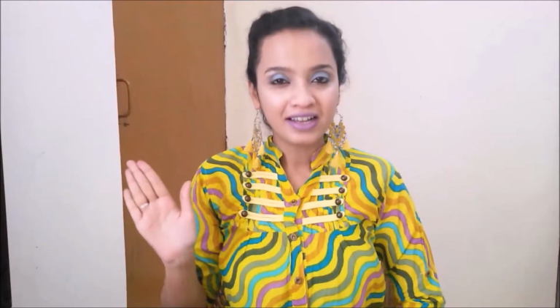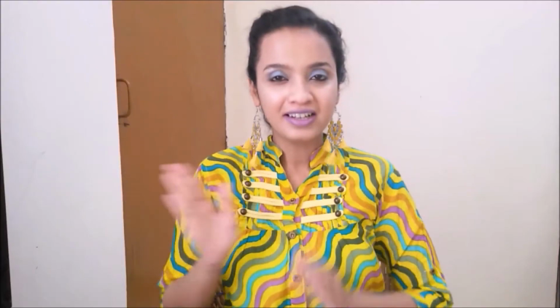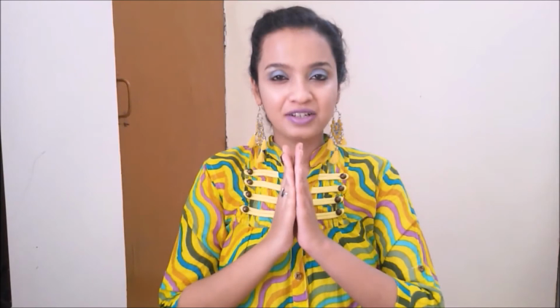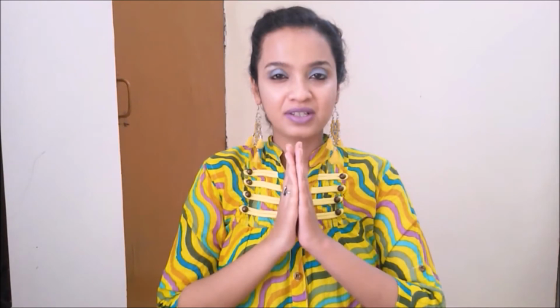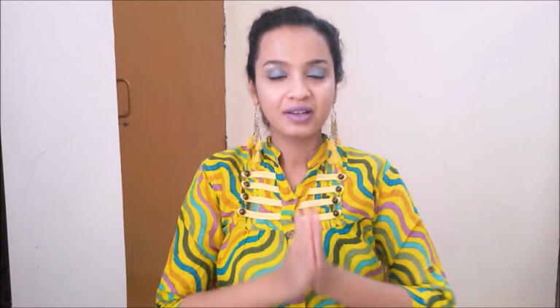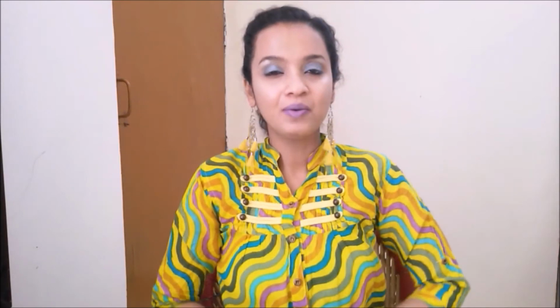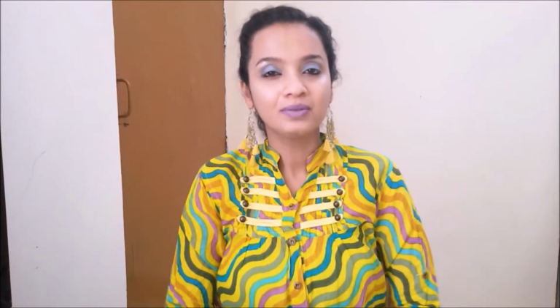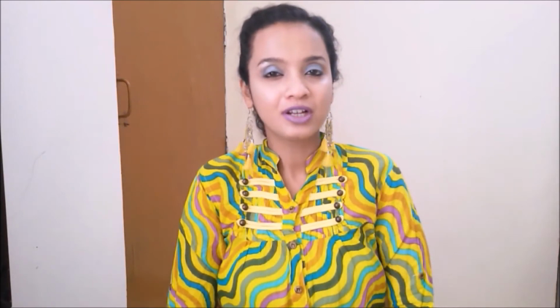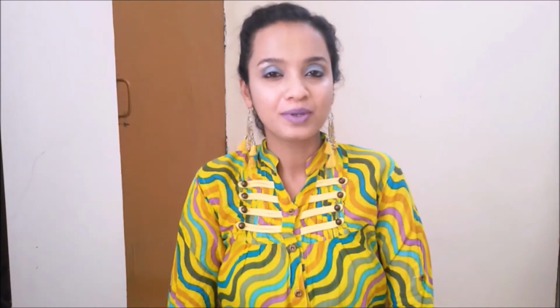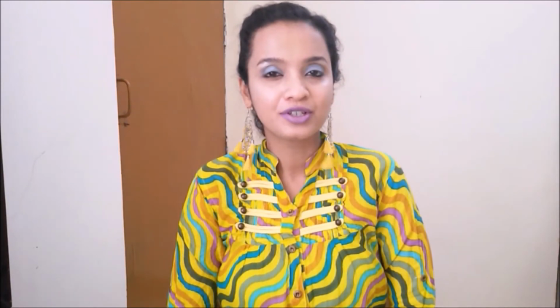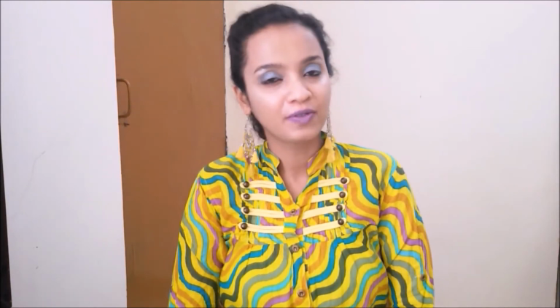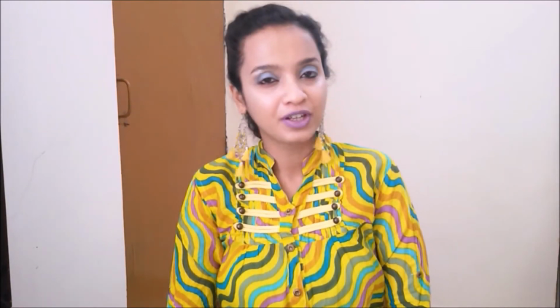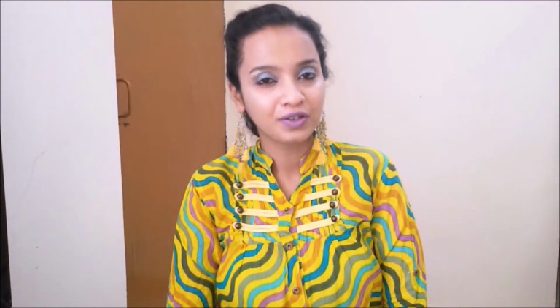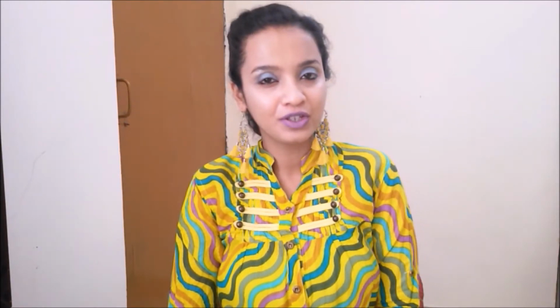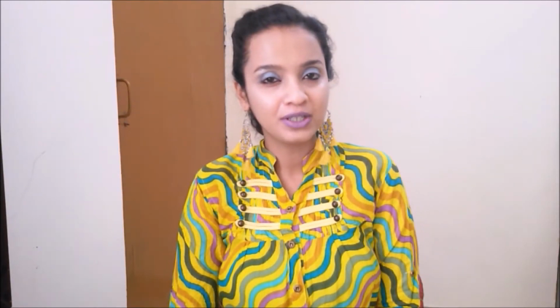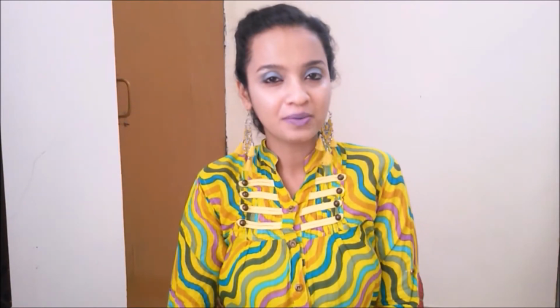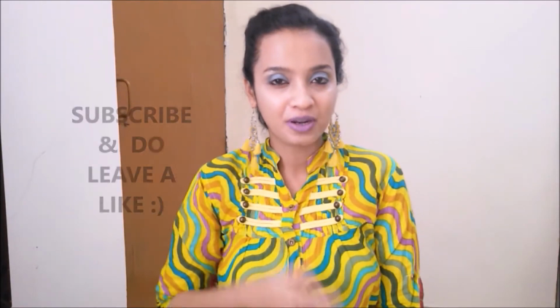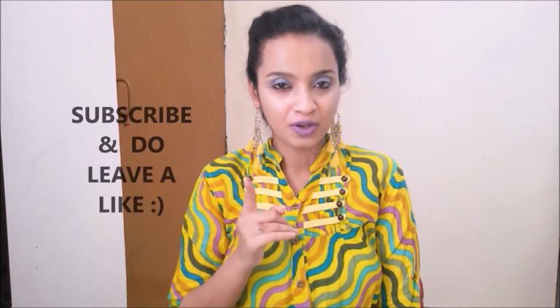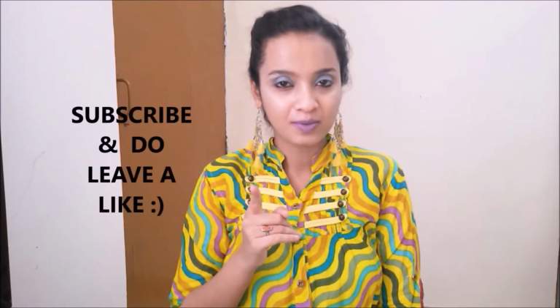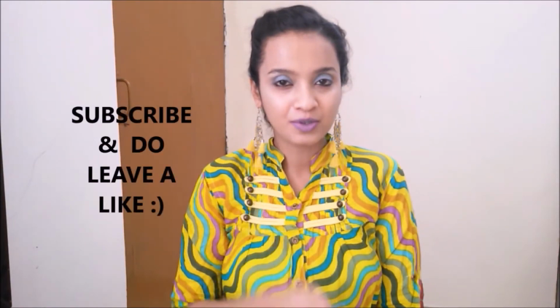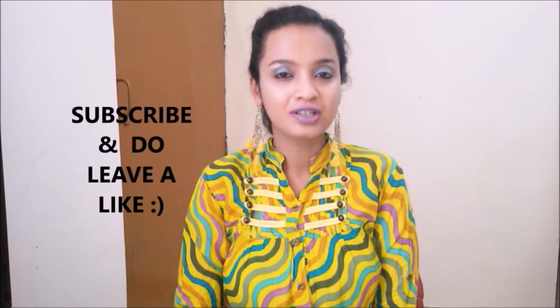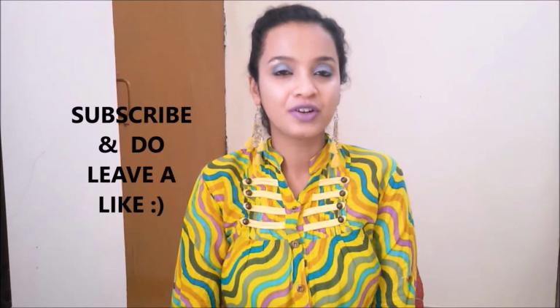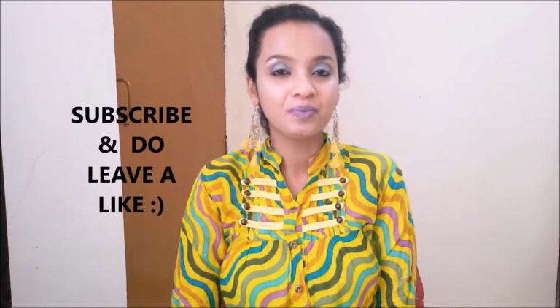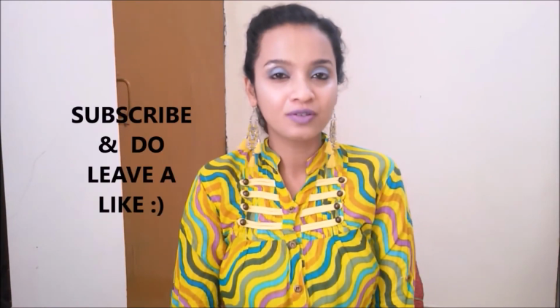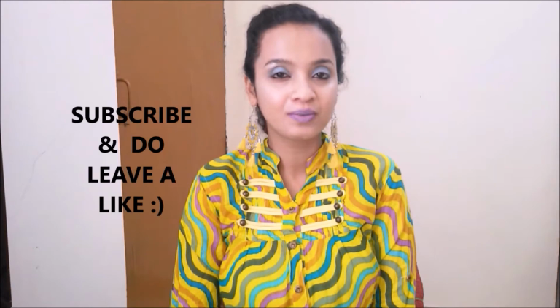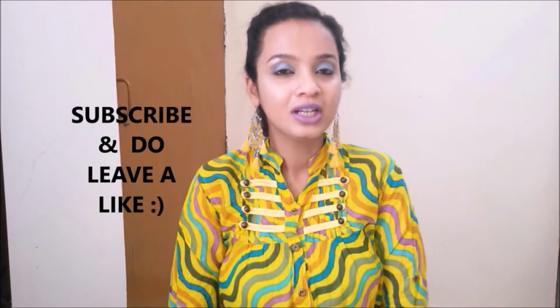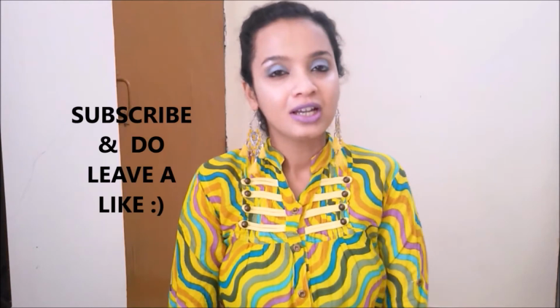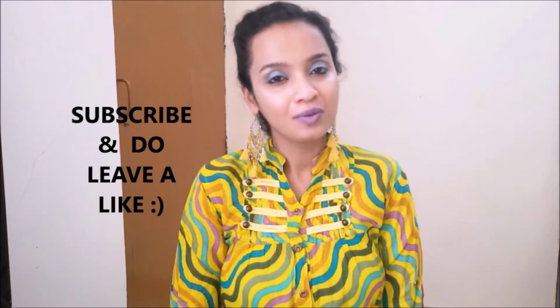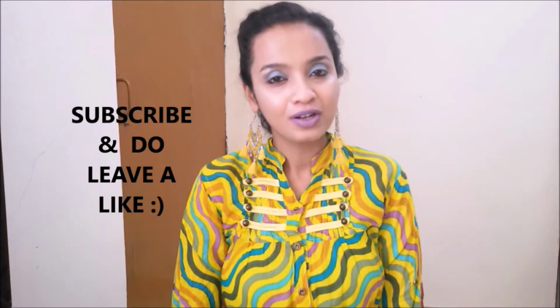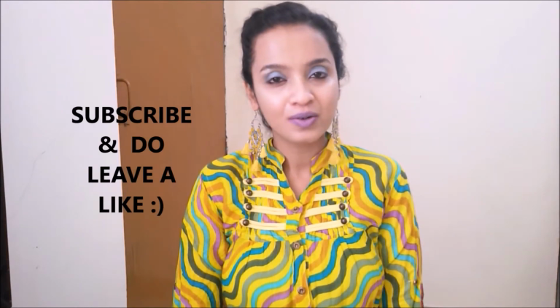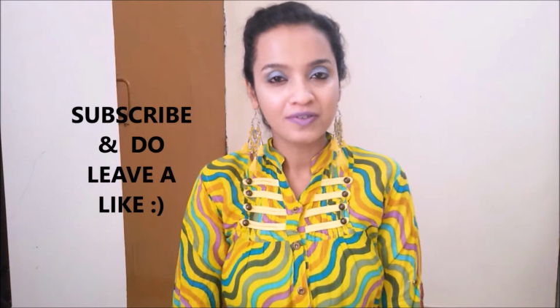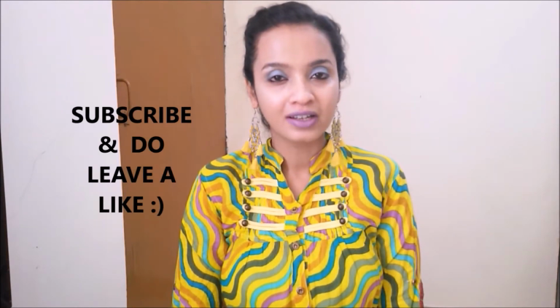Hi guys, Namaste. Welcome to Naya Mentions. Before getting into the video, please subscribe. Your subscription is very important for me. Hope you all are doing fine.